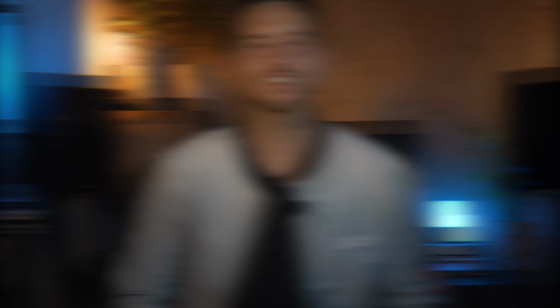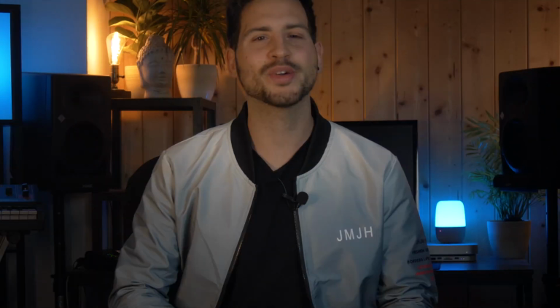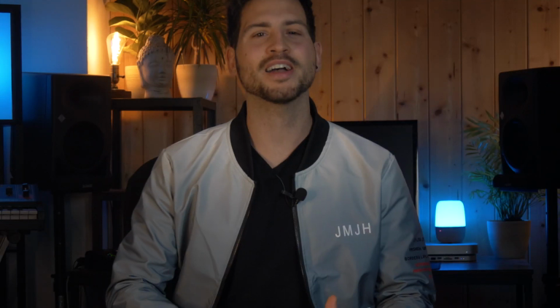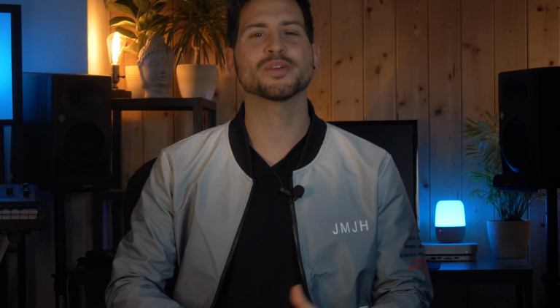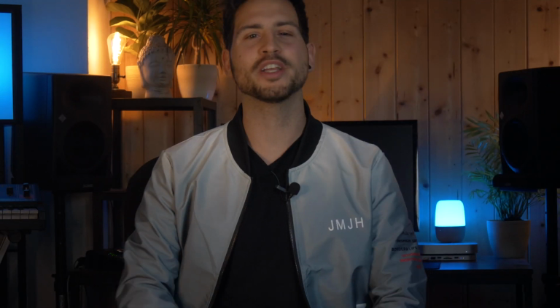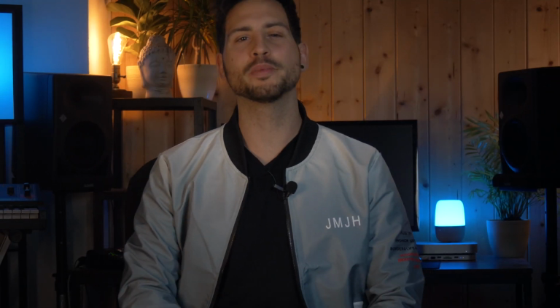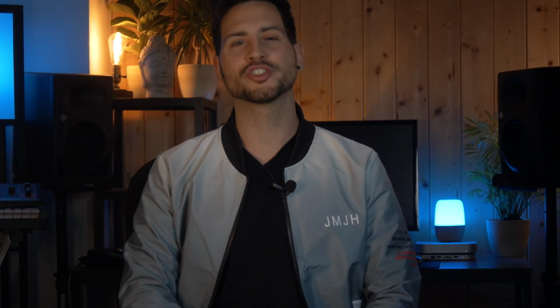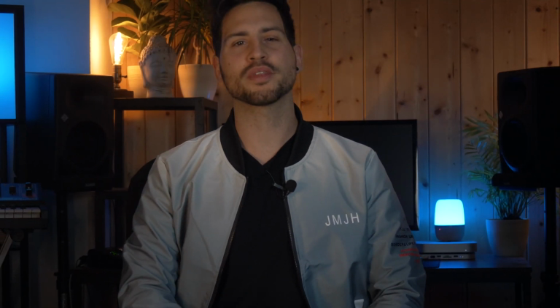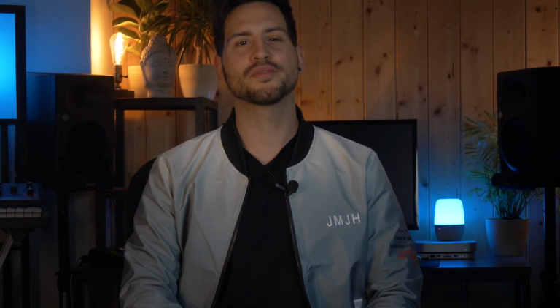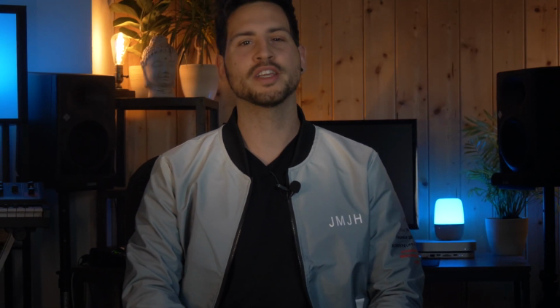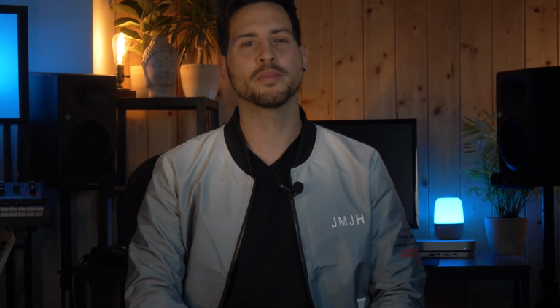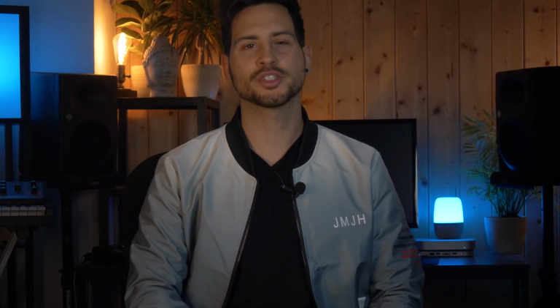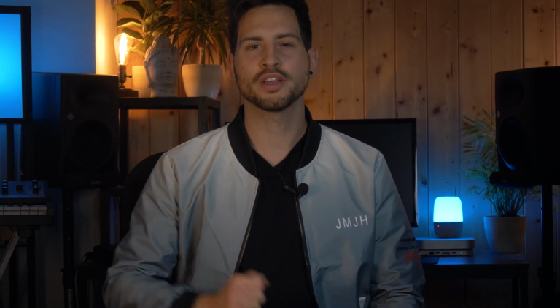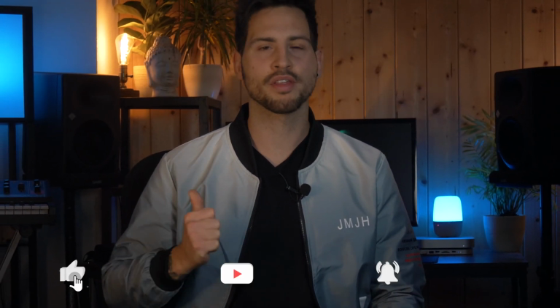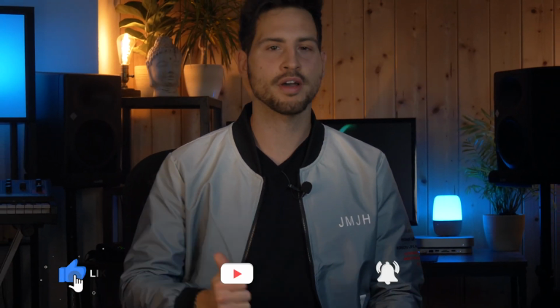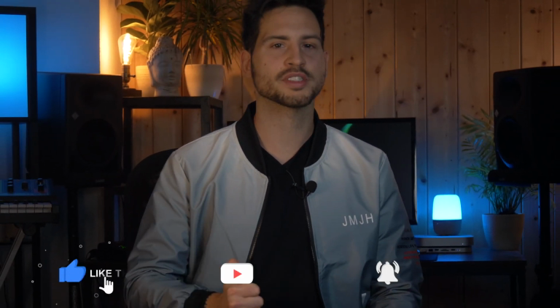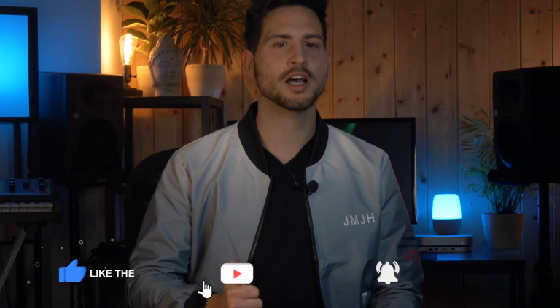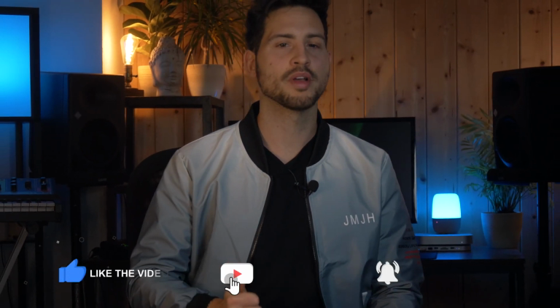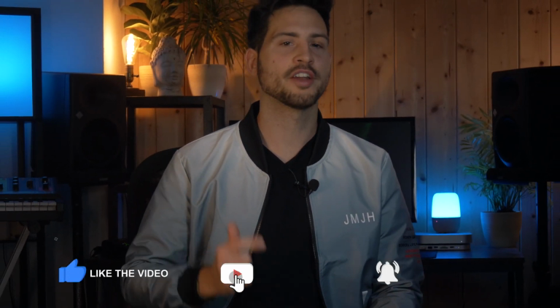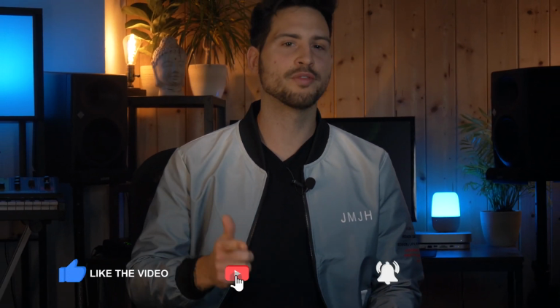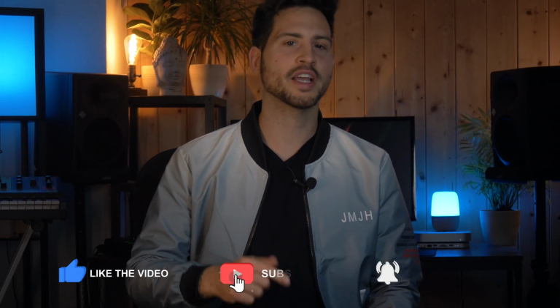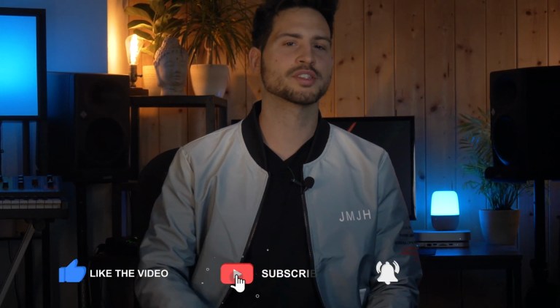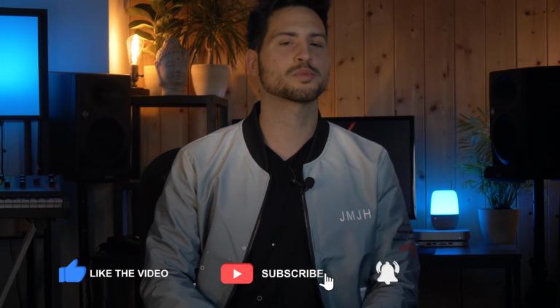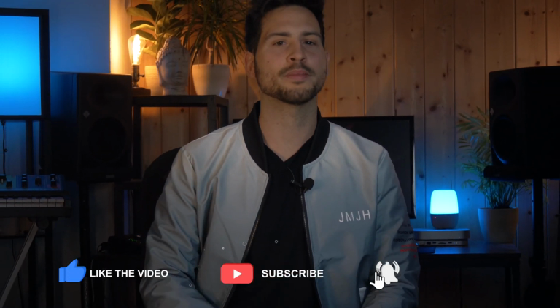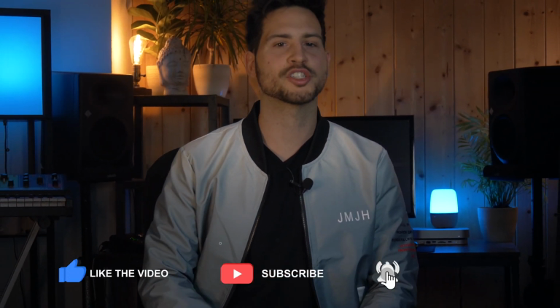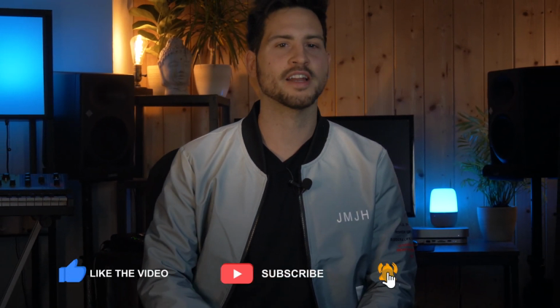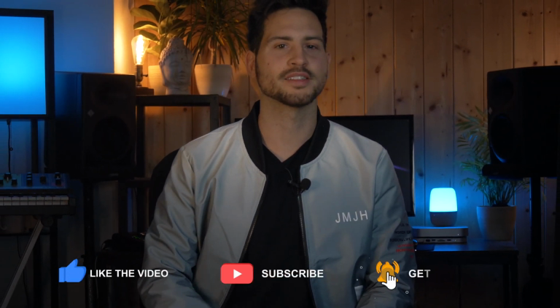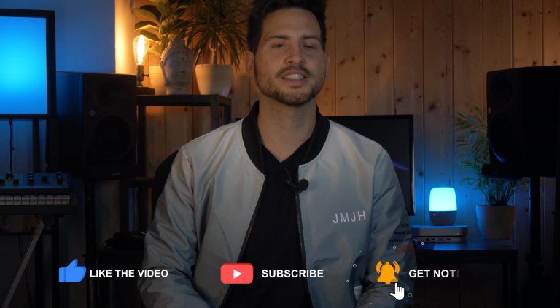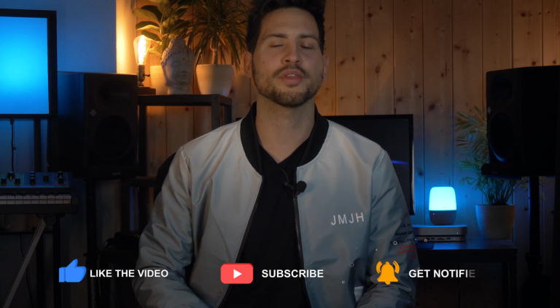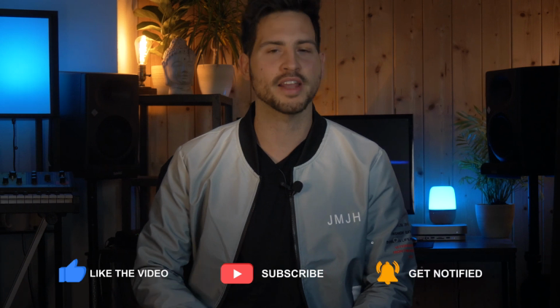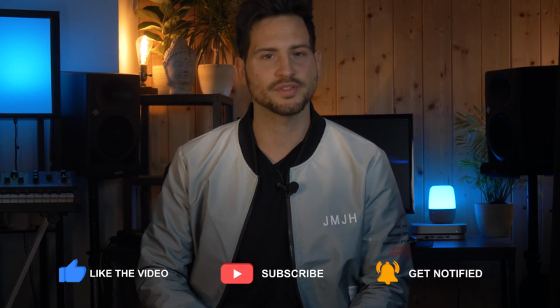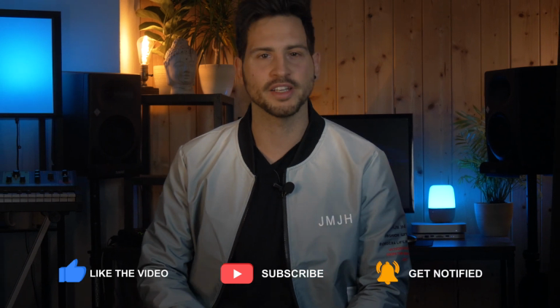I really hope you enjoyed this video — make sure to give it a thumbs up and don't forget to subscribe to this channel. See you at the next video!